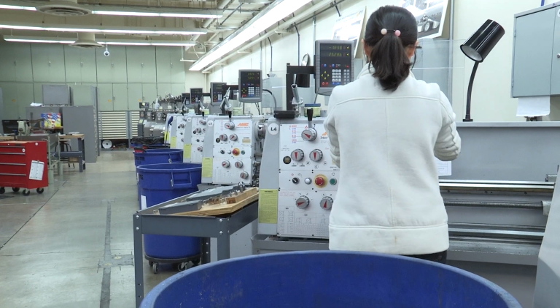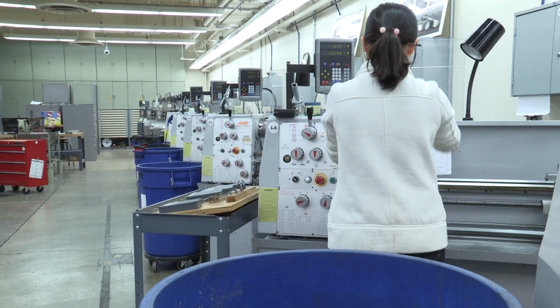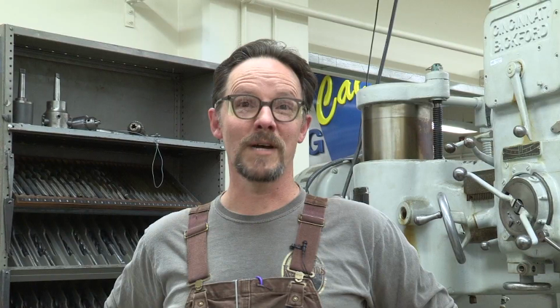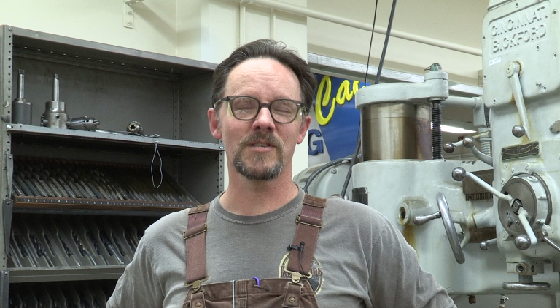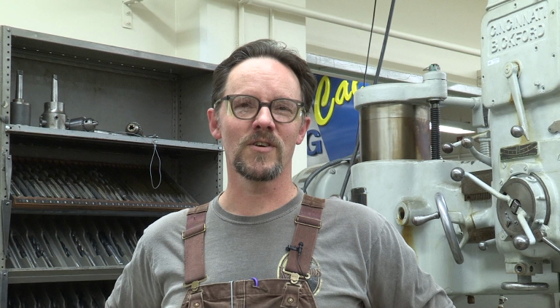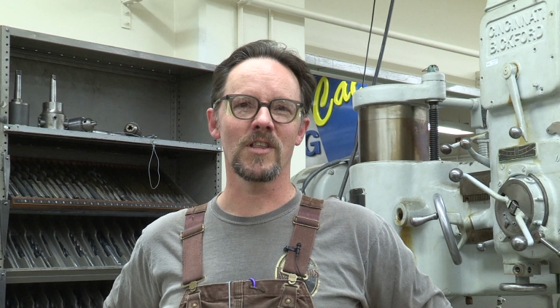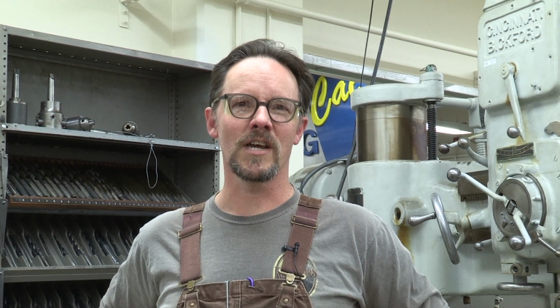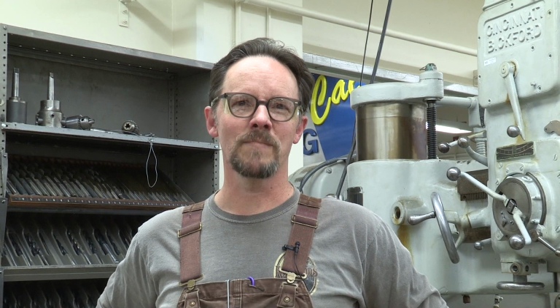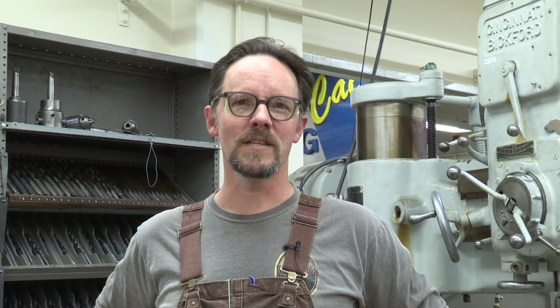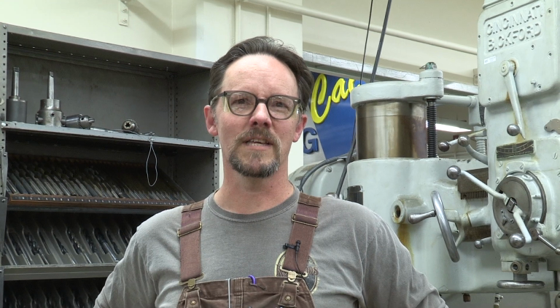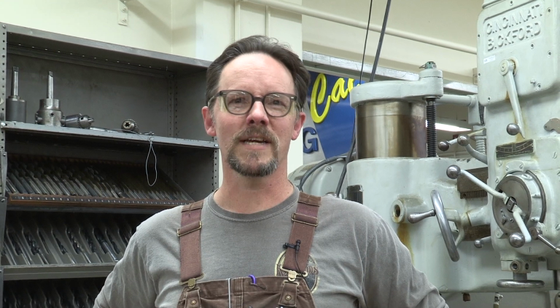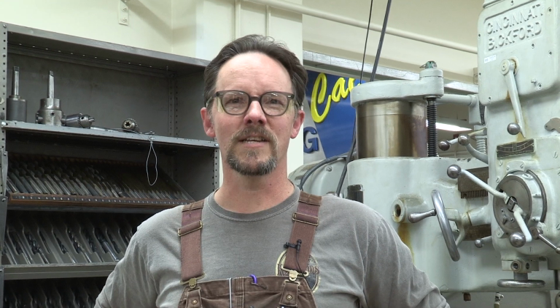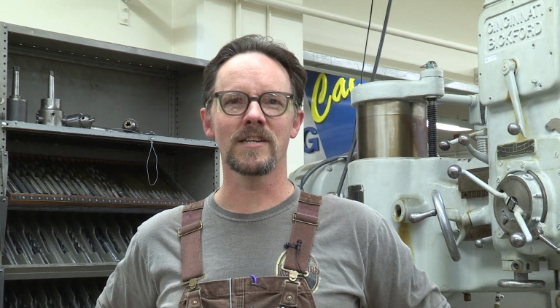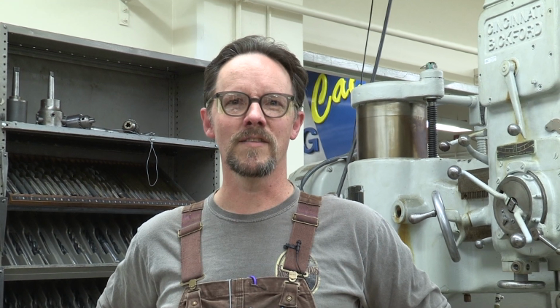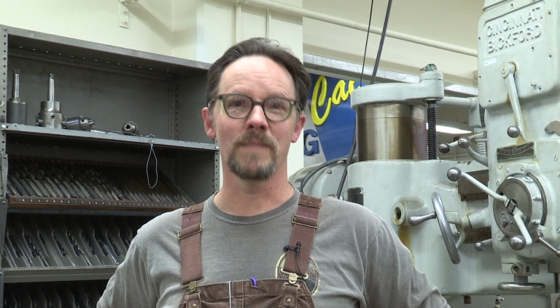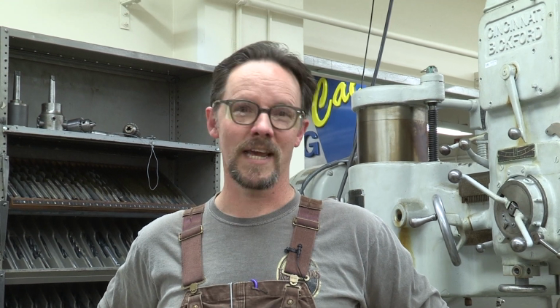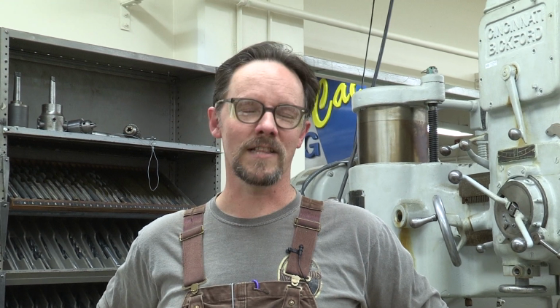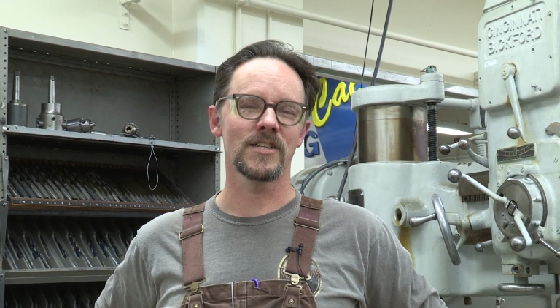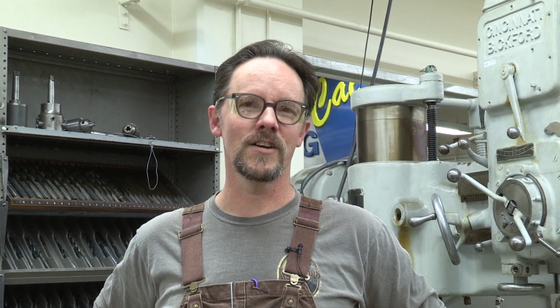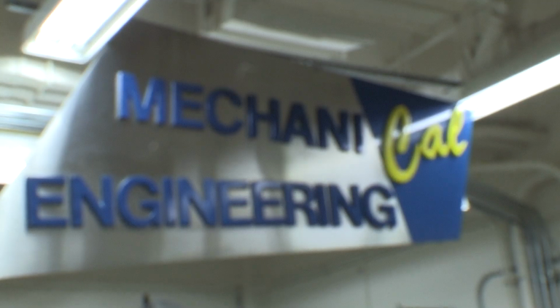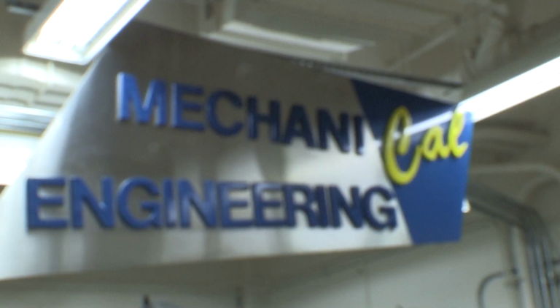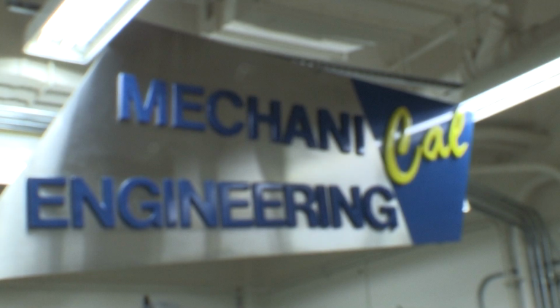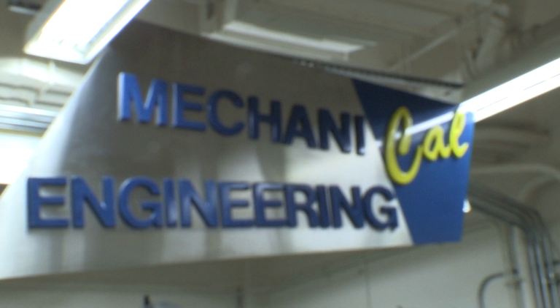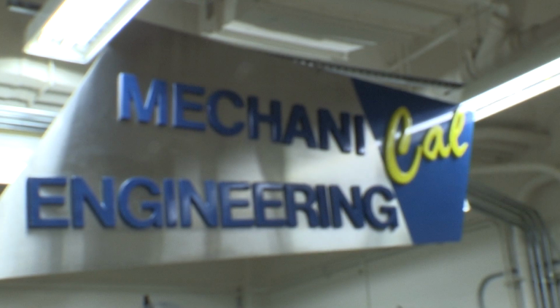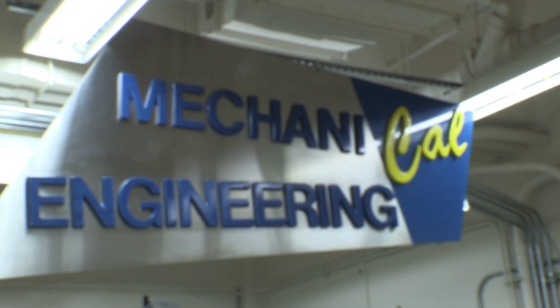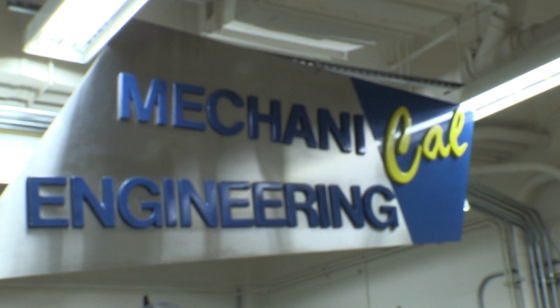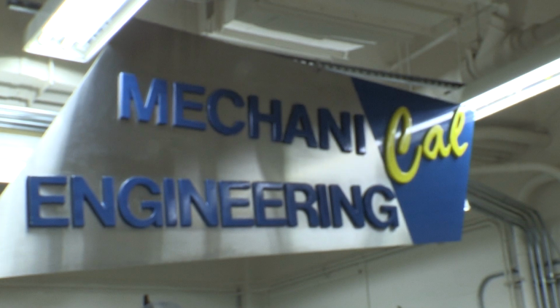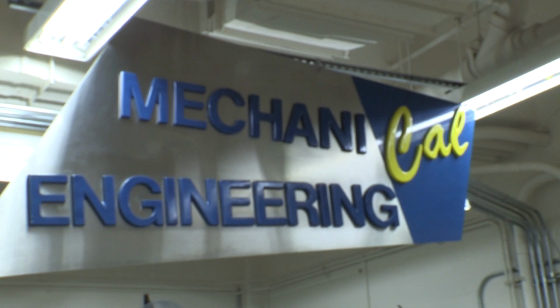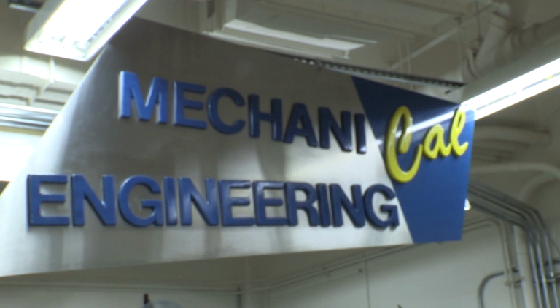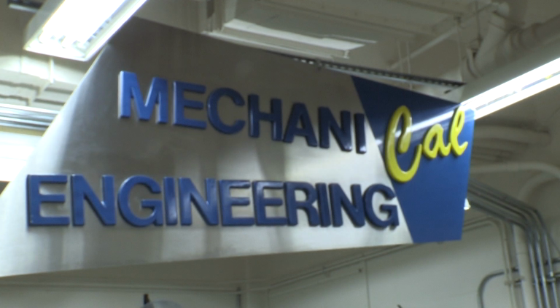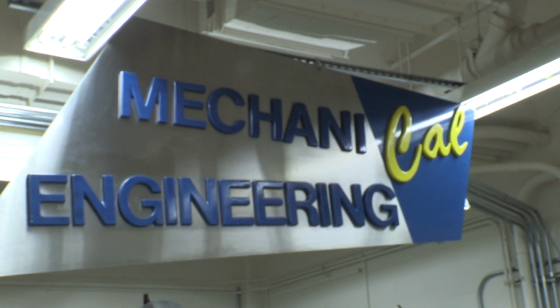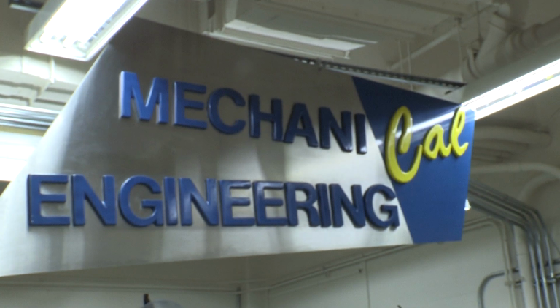My name is Gordon Long and I'm the lead mechanician in the mechanical engineering student shop on the ground floor of Etcheverry Hall.